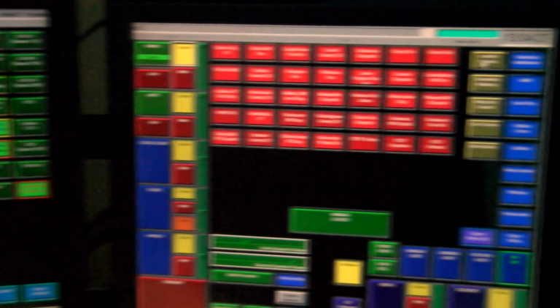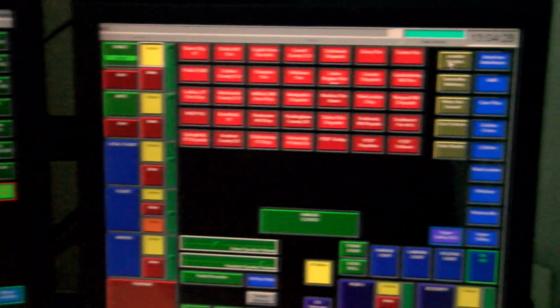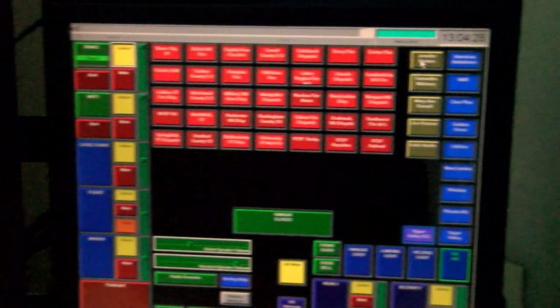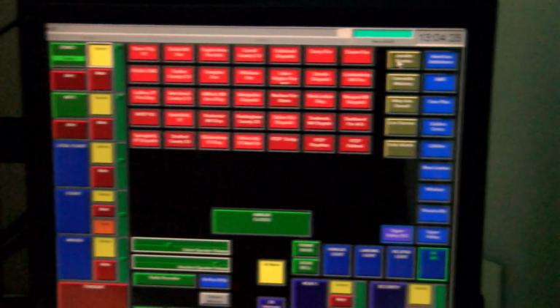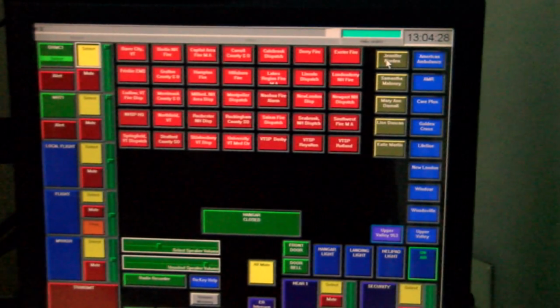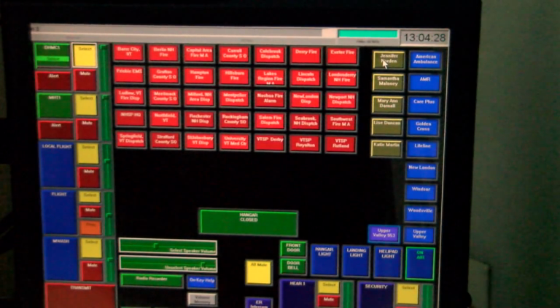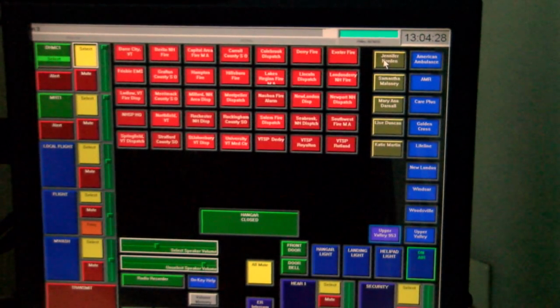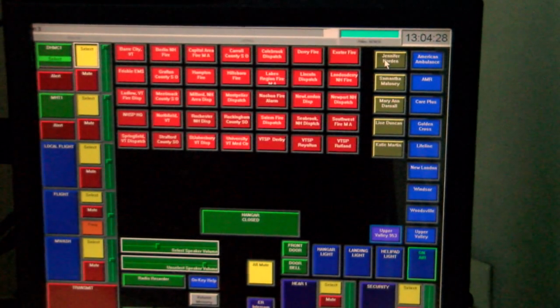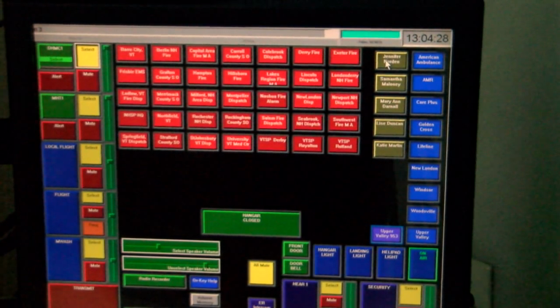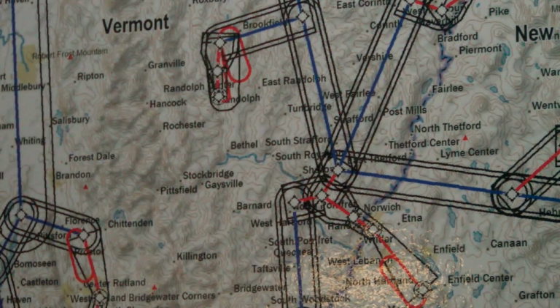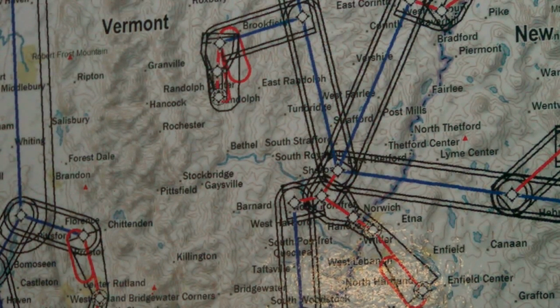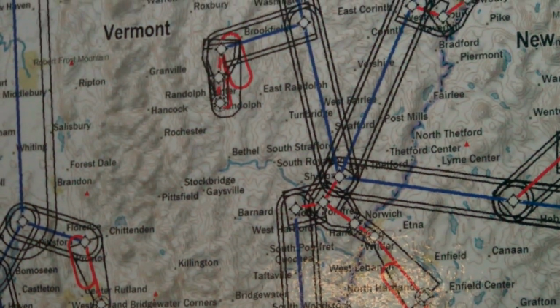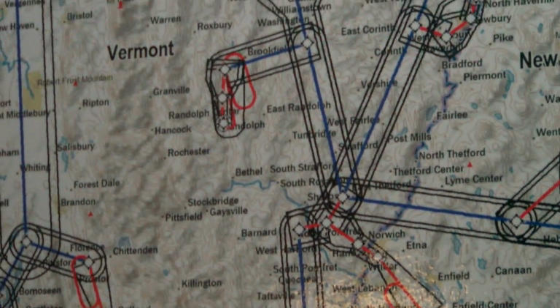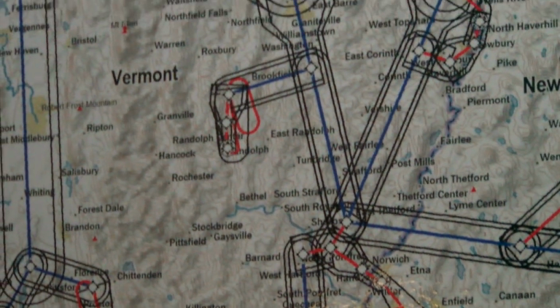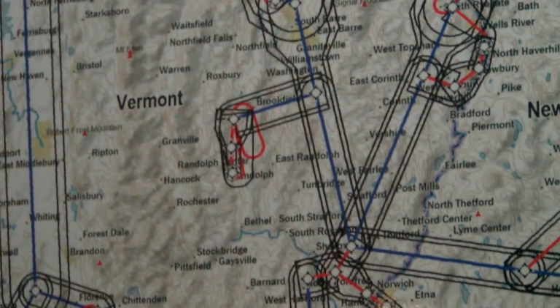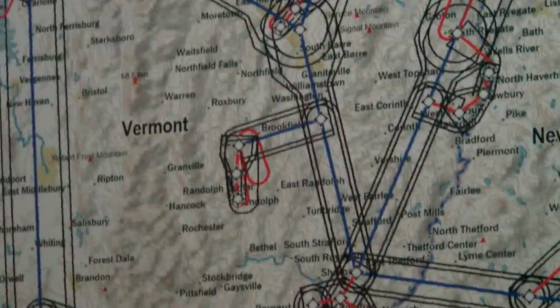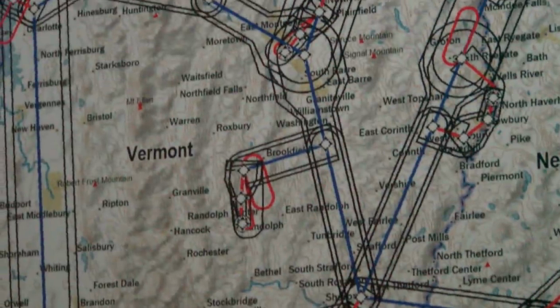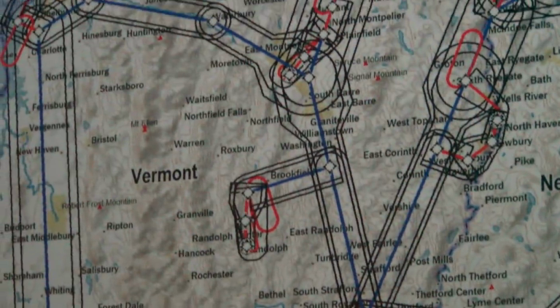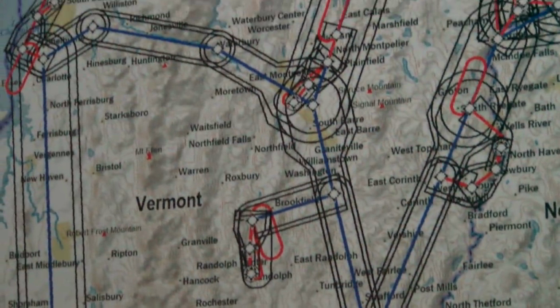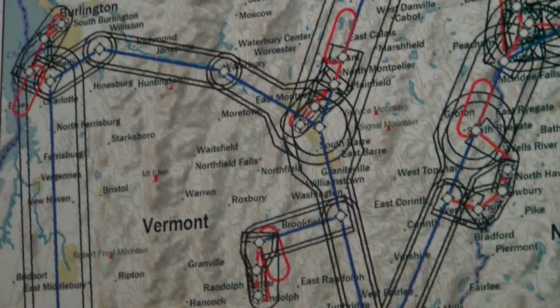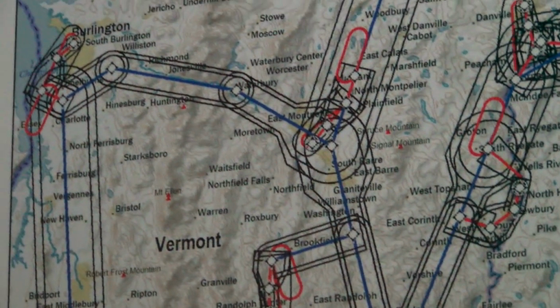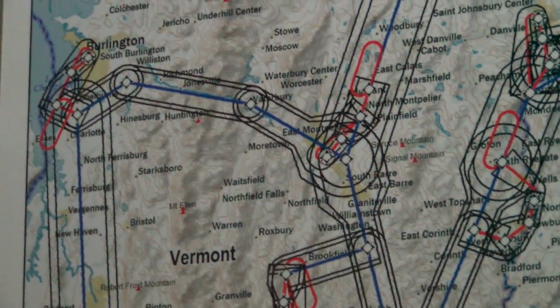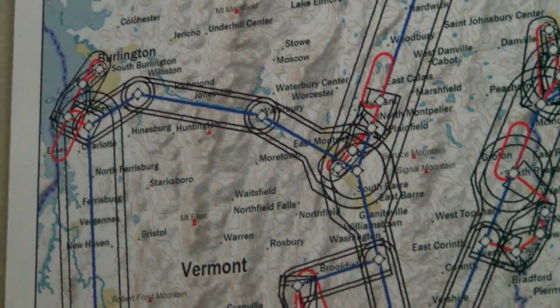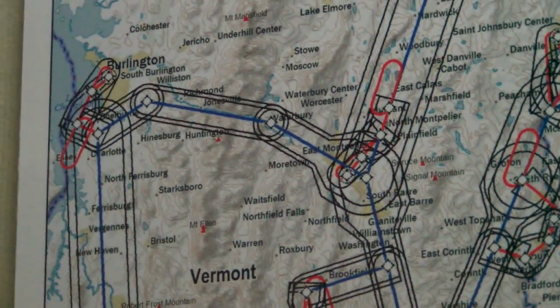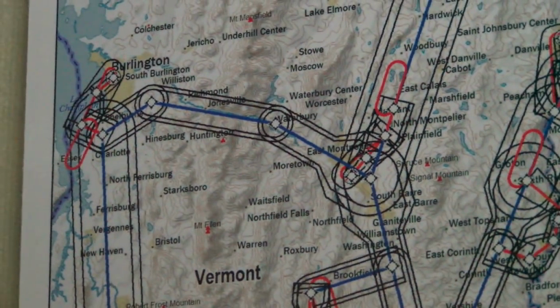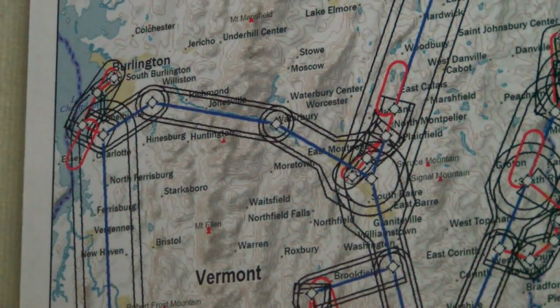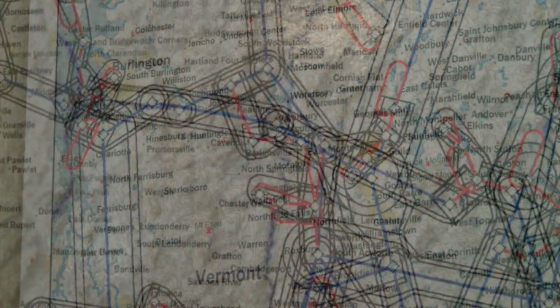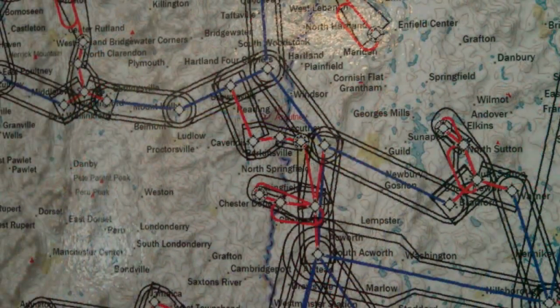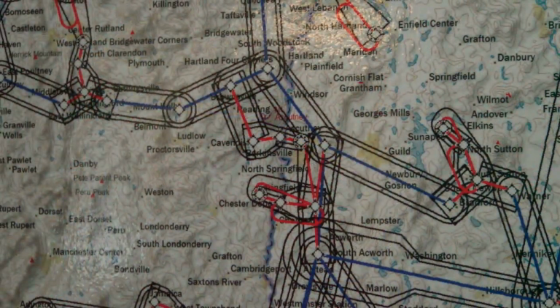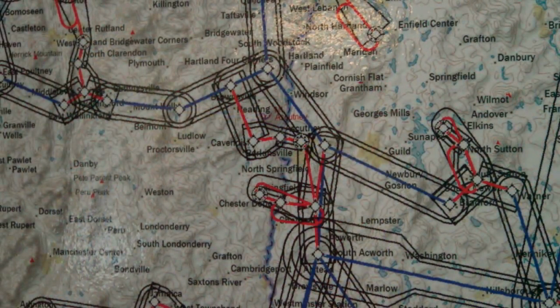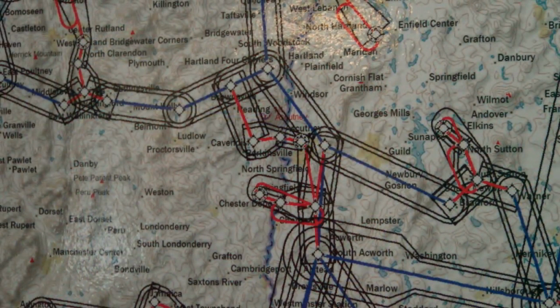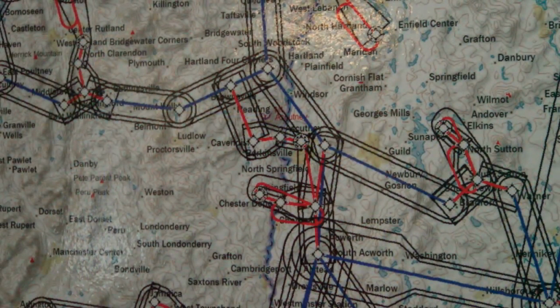The rollout of the system started six years ago. It's made up of predetermined routes that choppers can follow when they can't see. And the system is expanding.